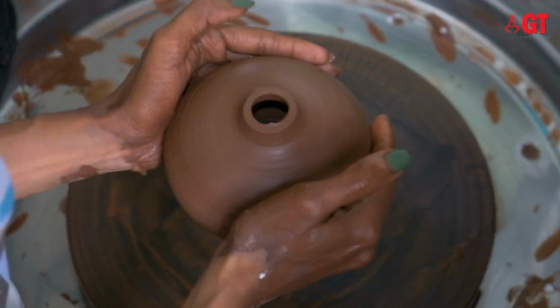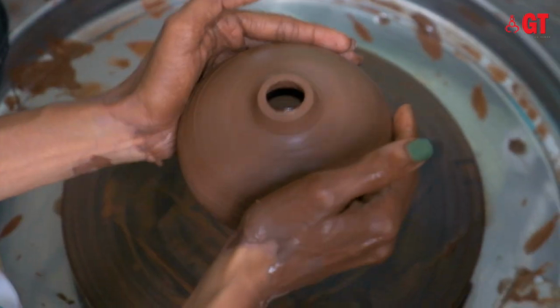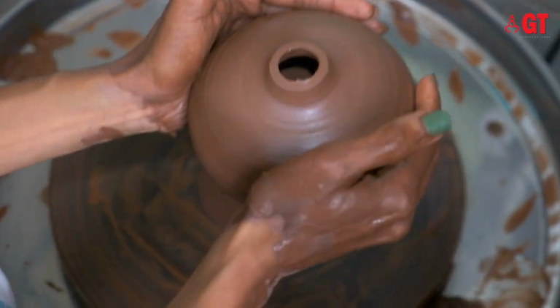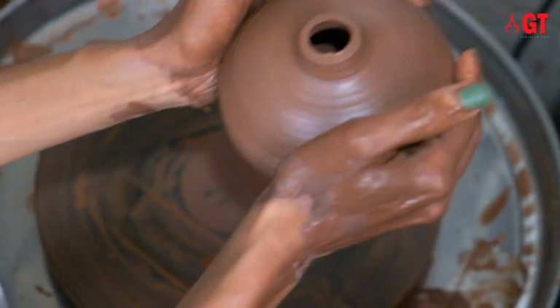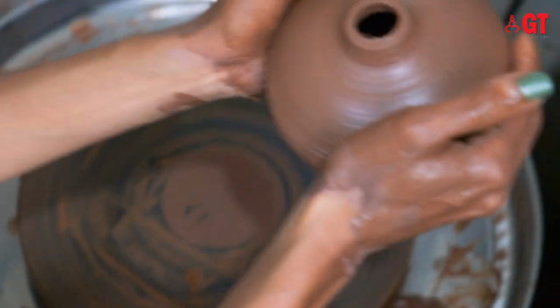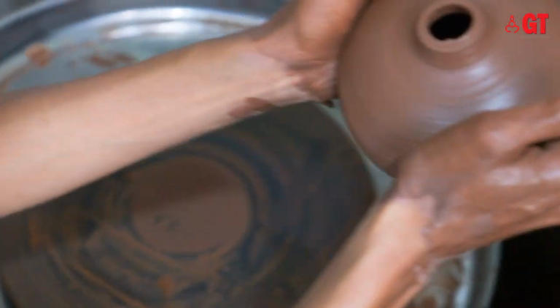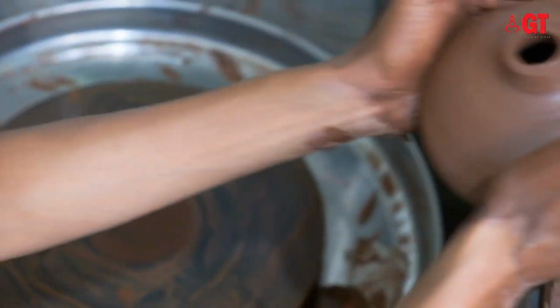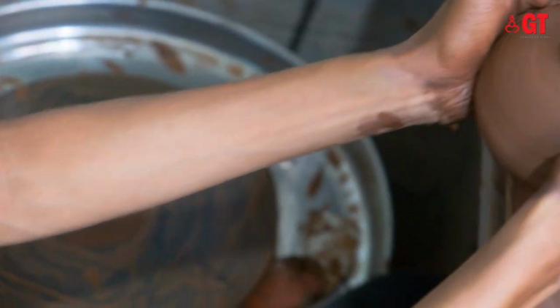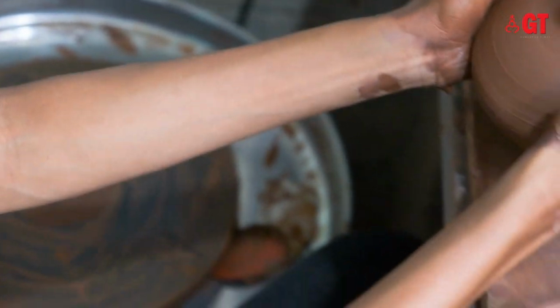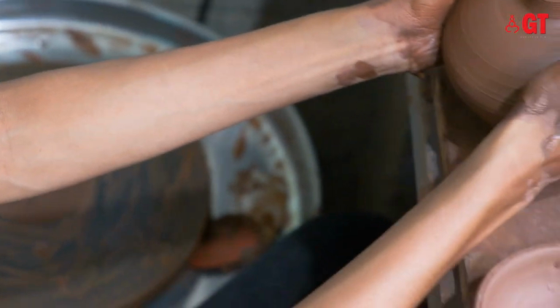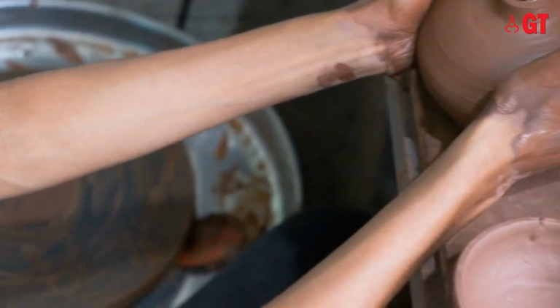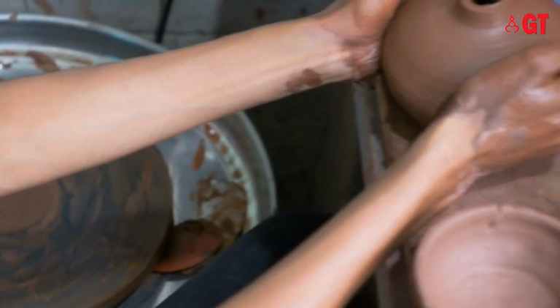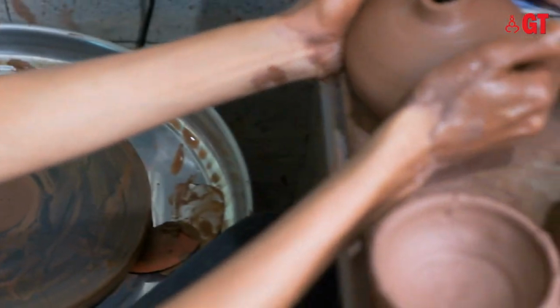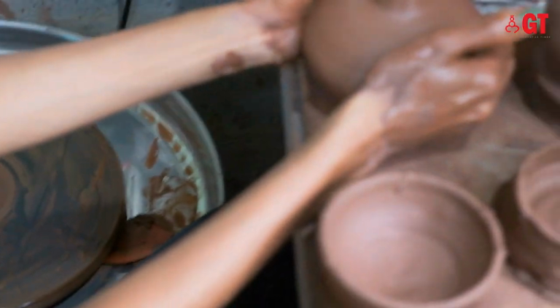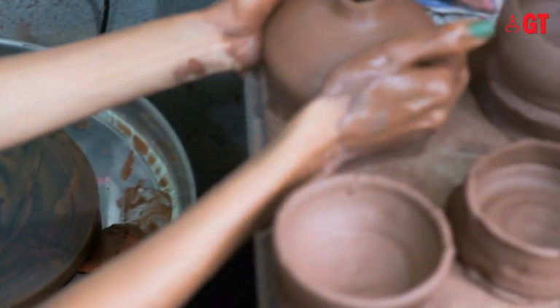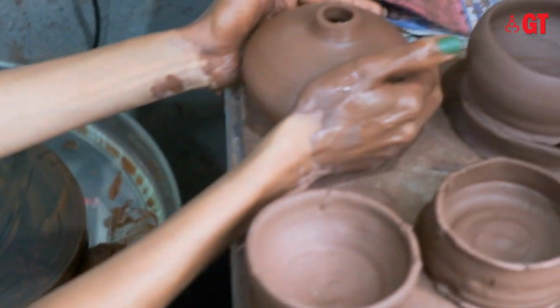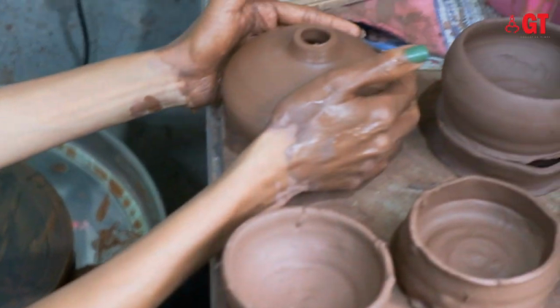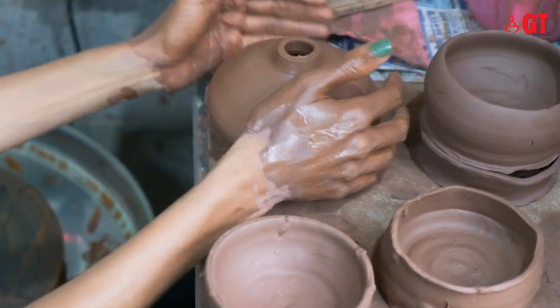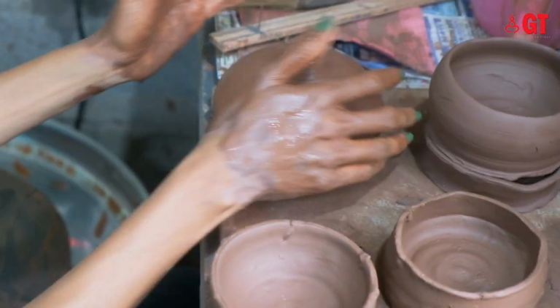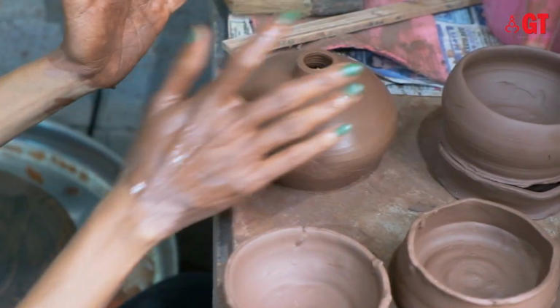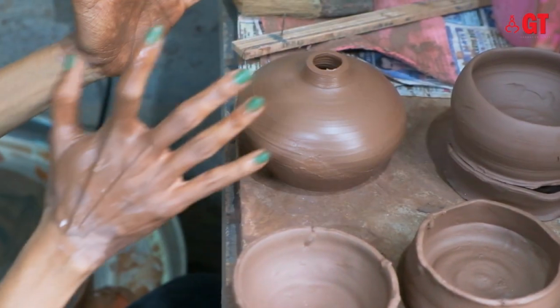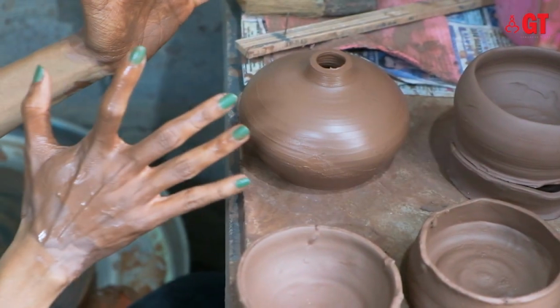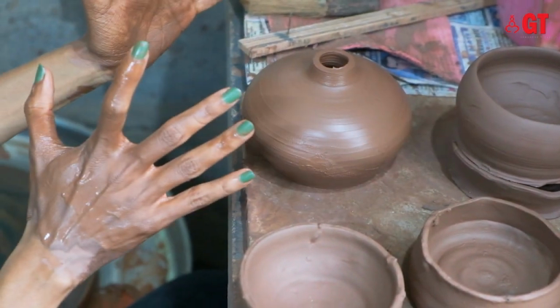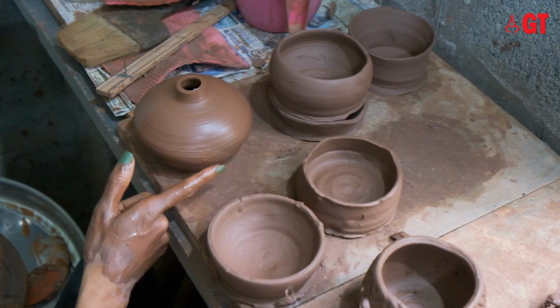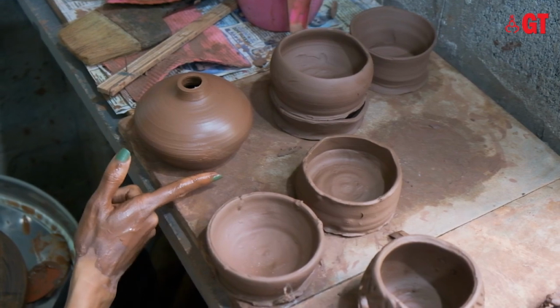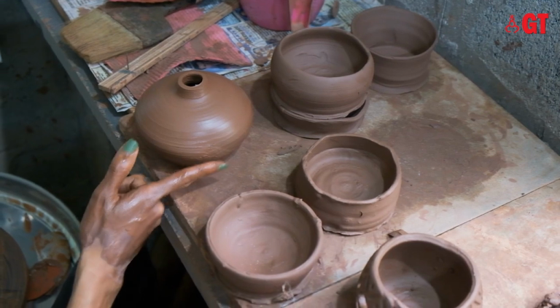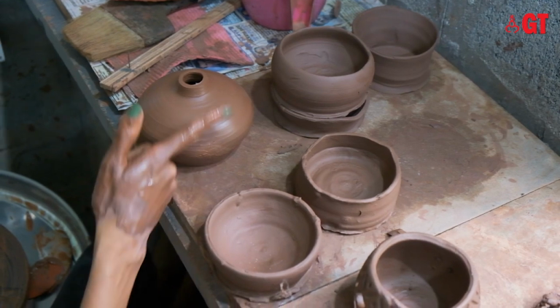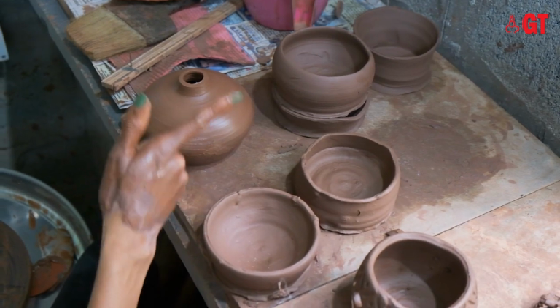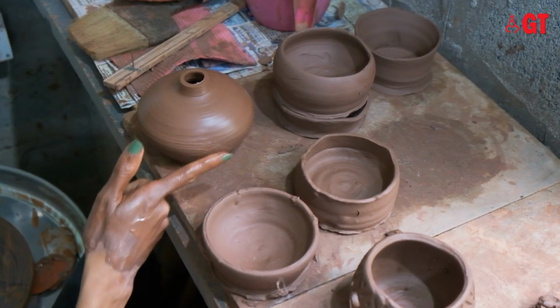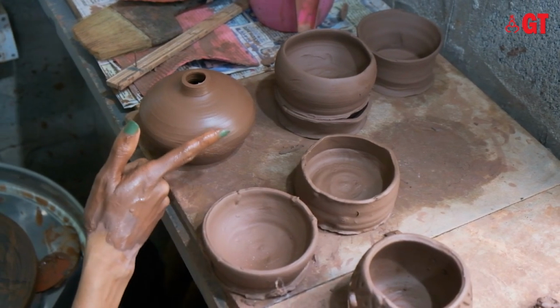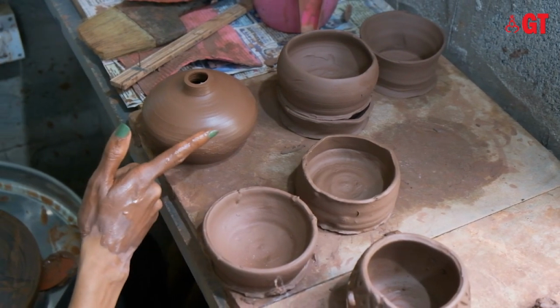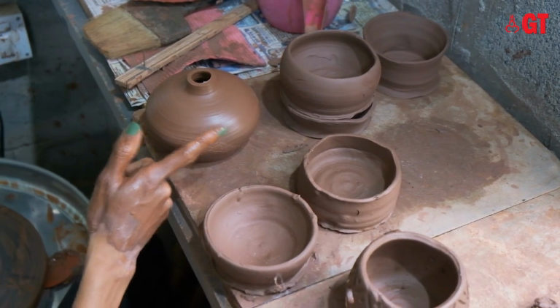Once the pot is shaped, it is left to dry, after which intricate designs are carved into it.